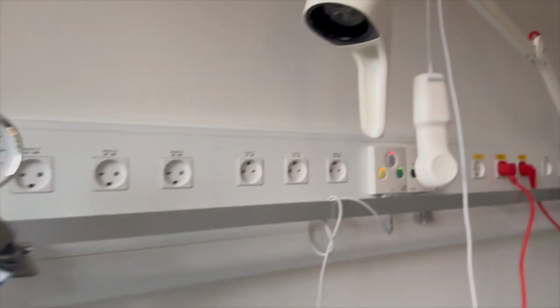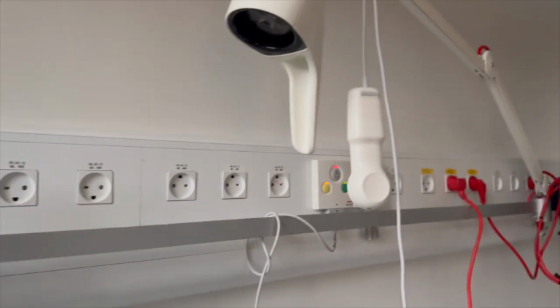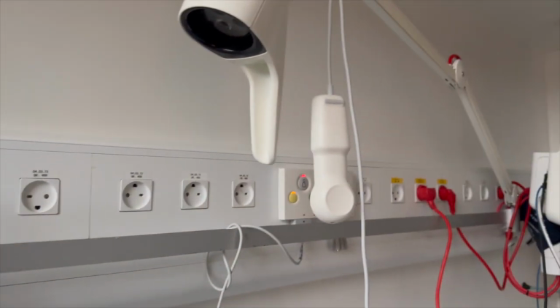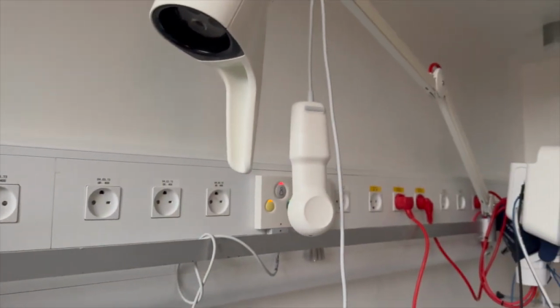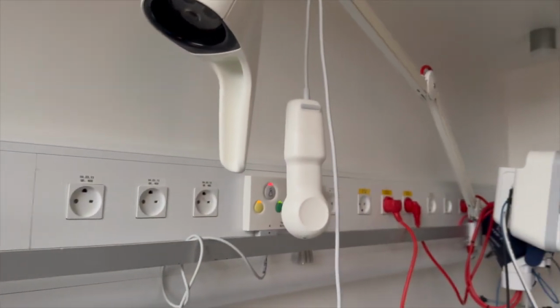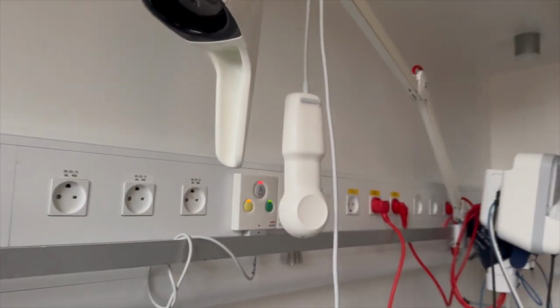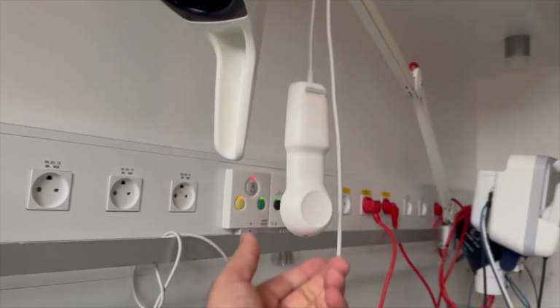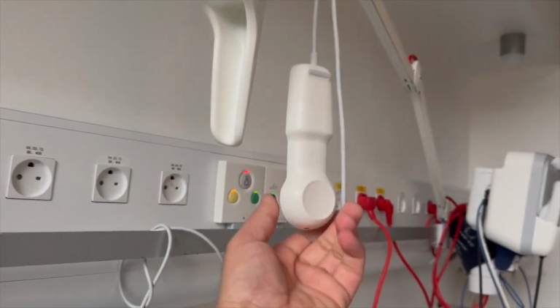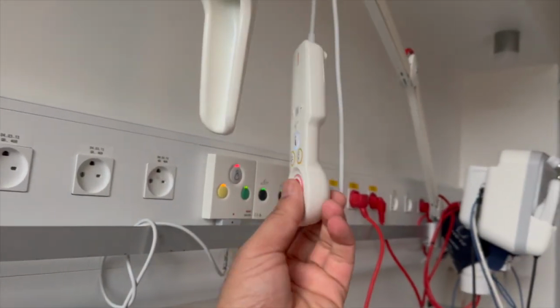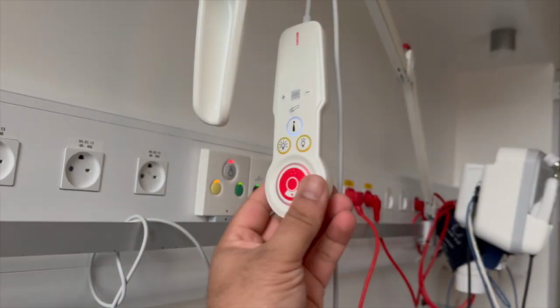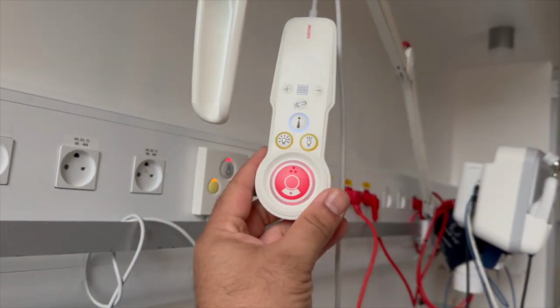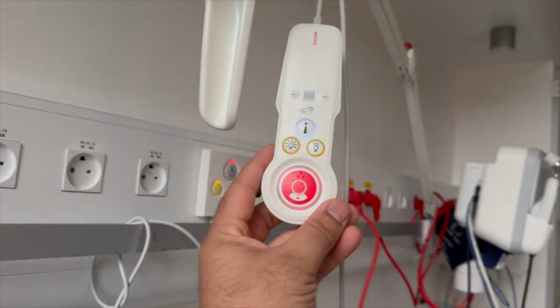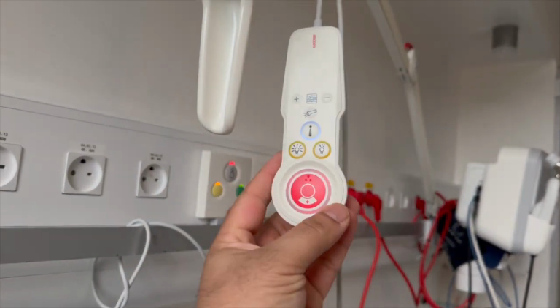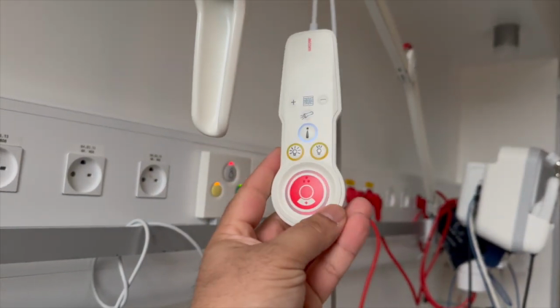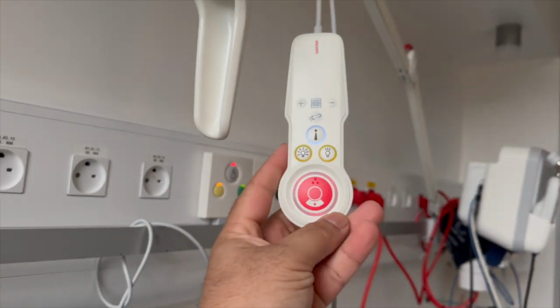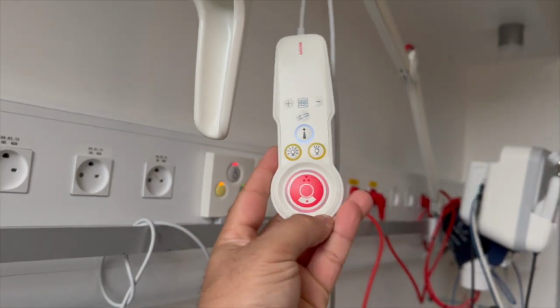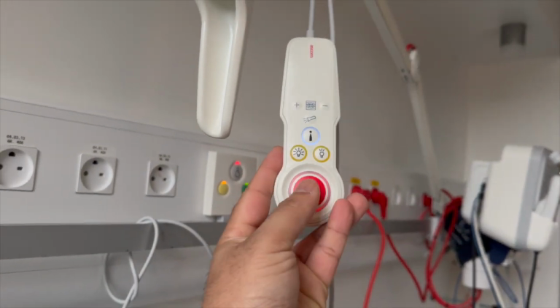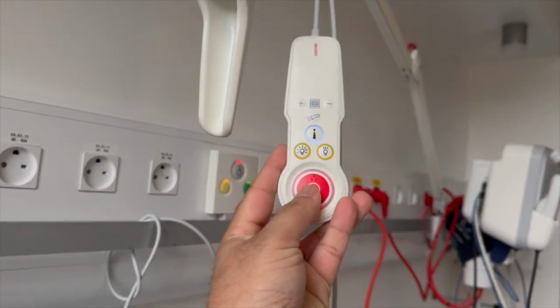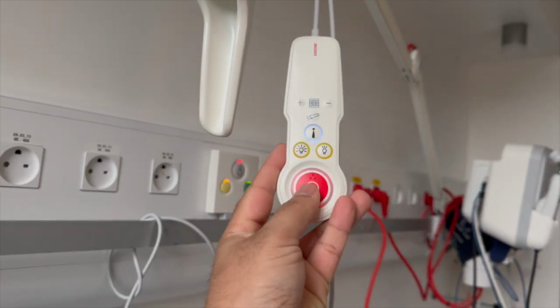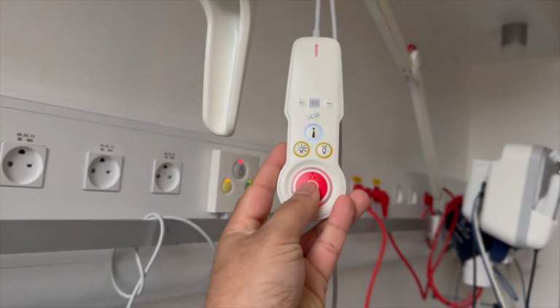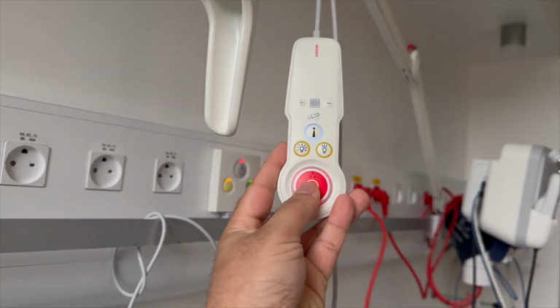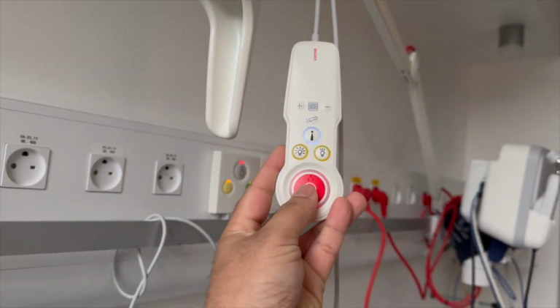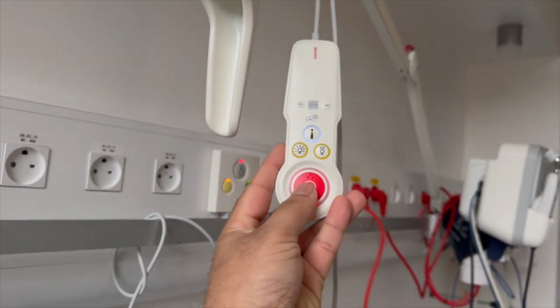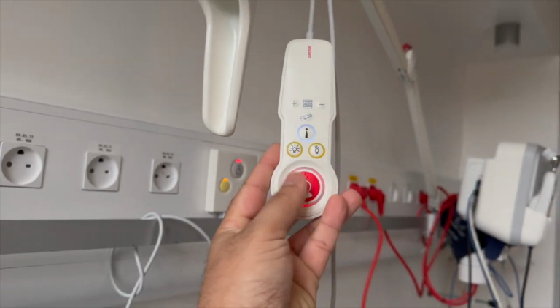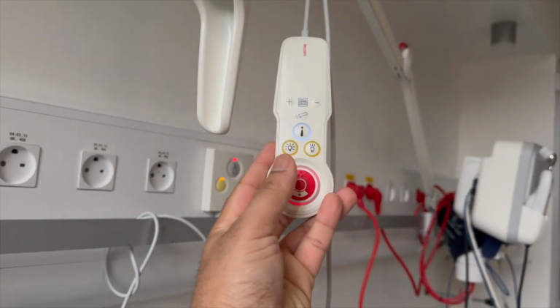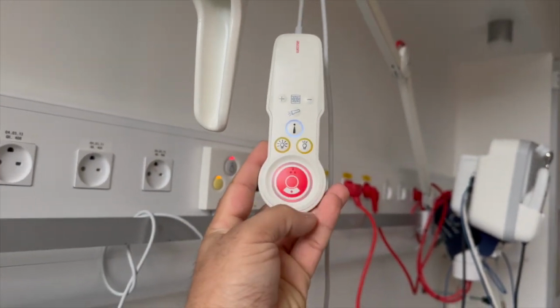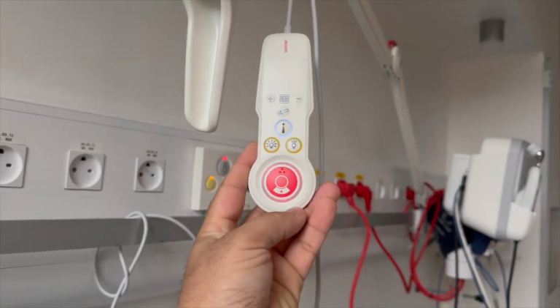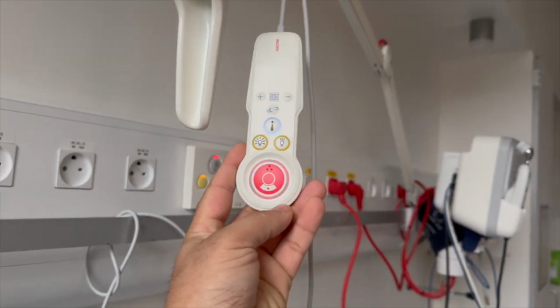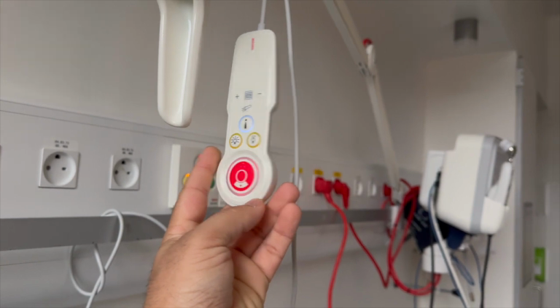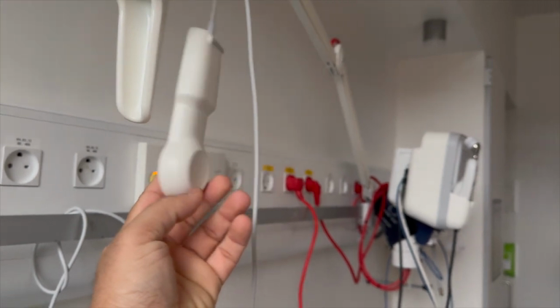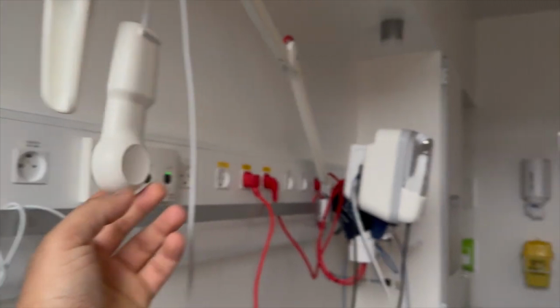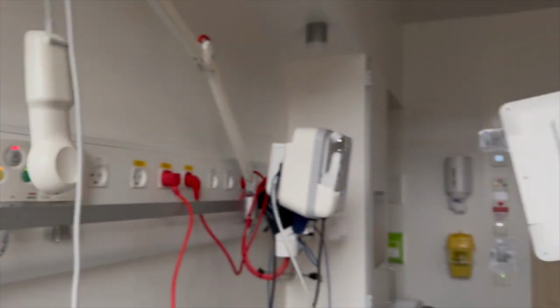In case of an emergency, you just press this button once and the doctor will come.